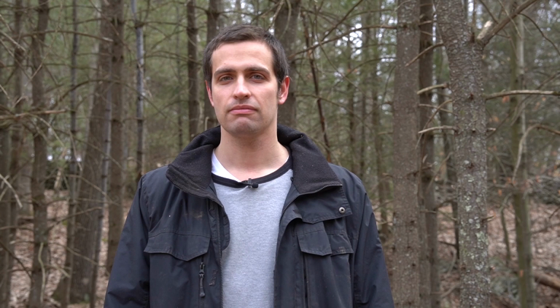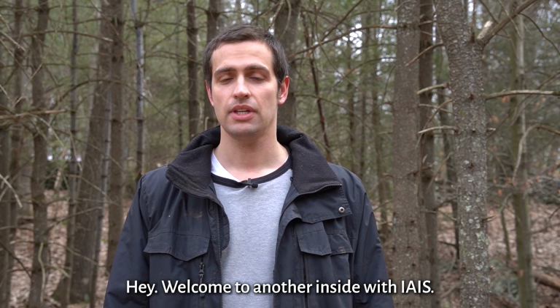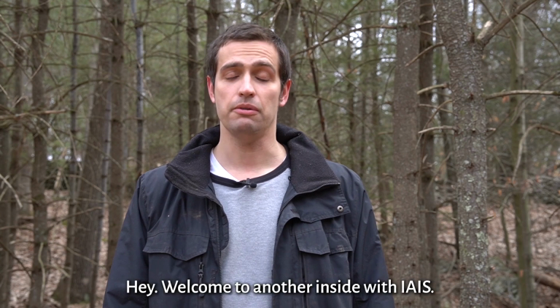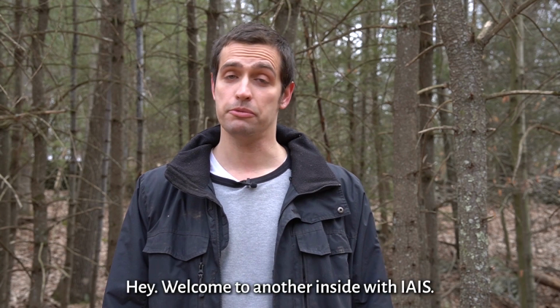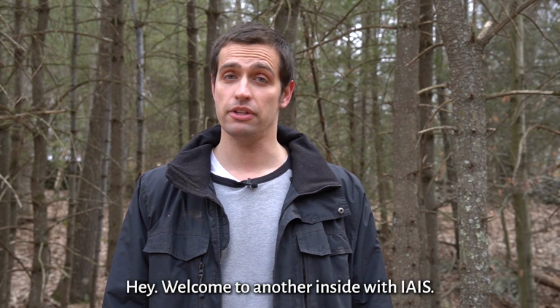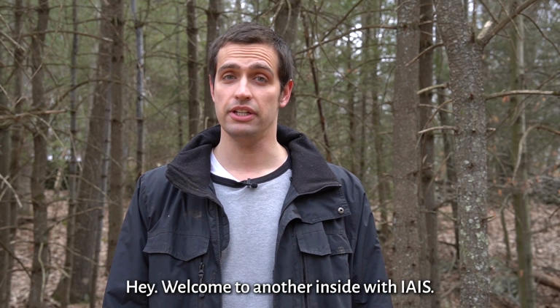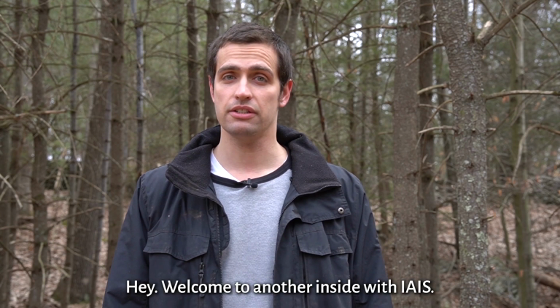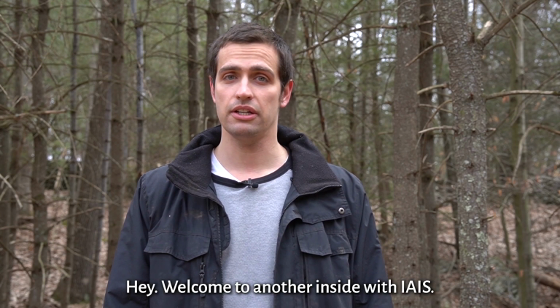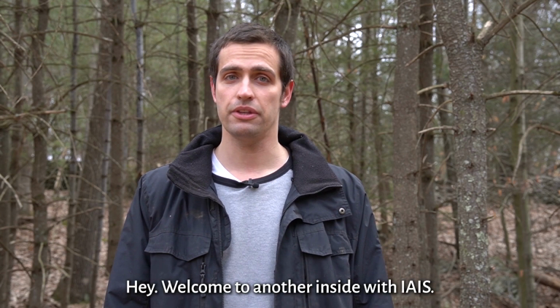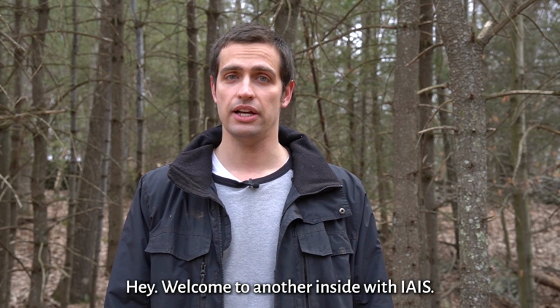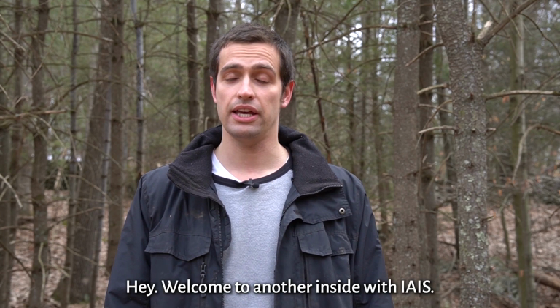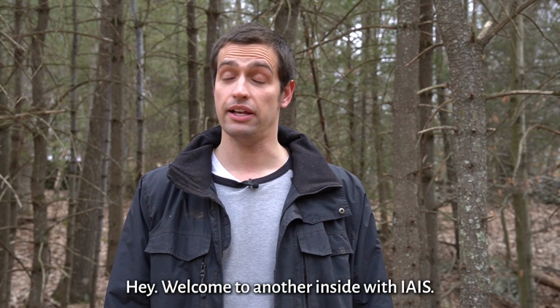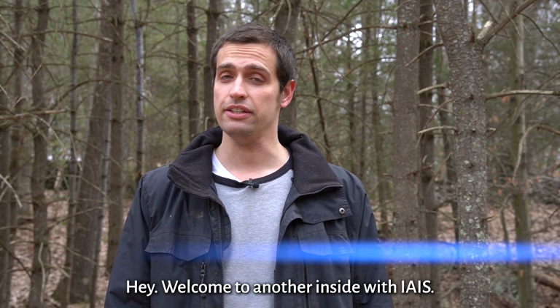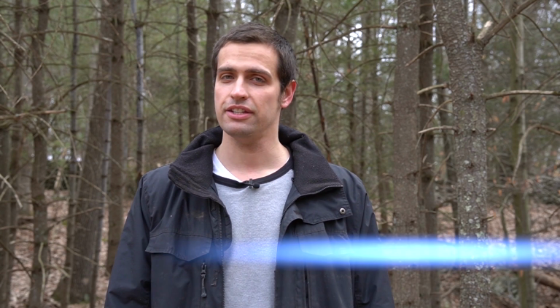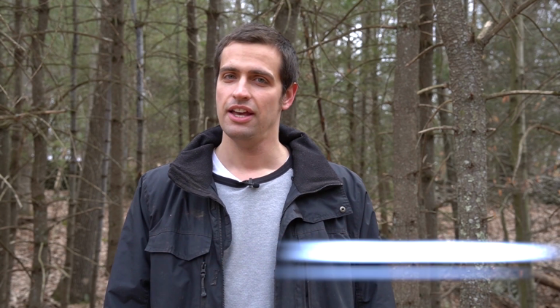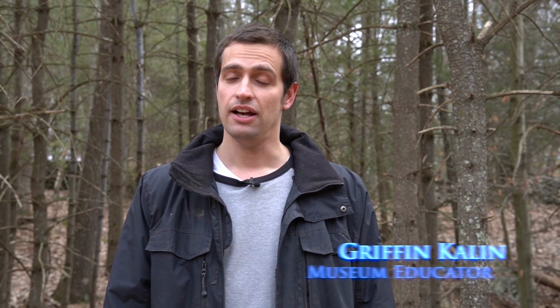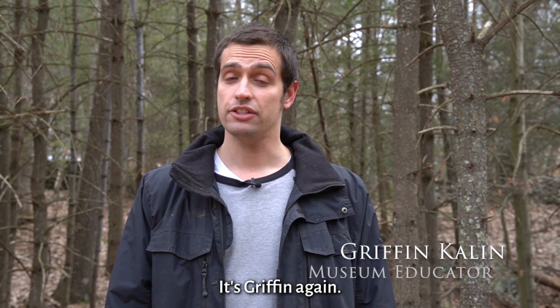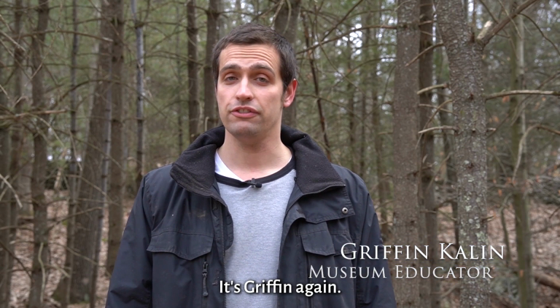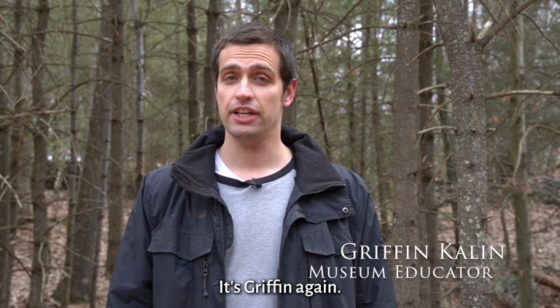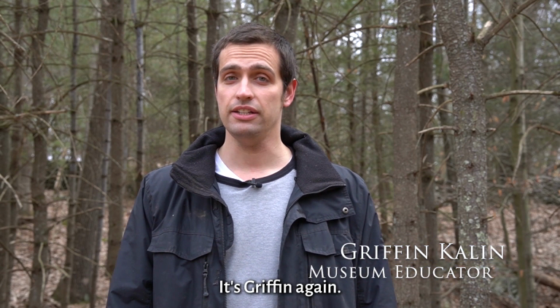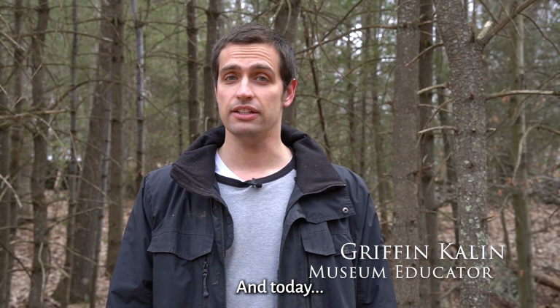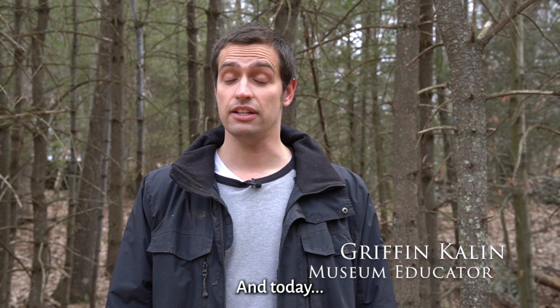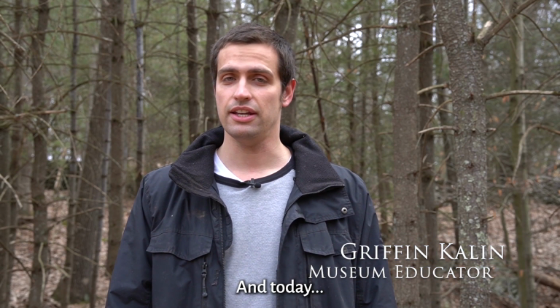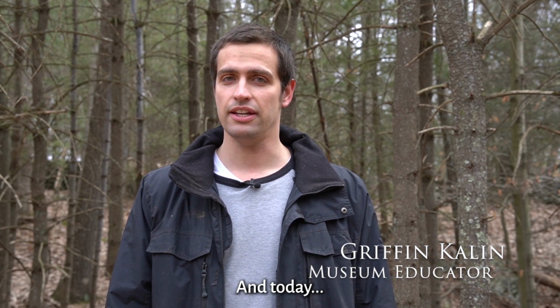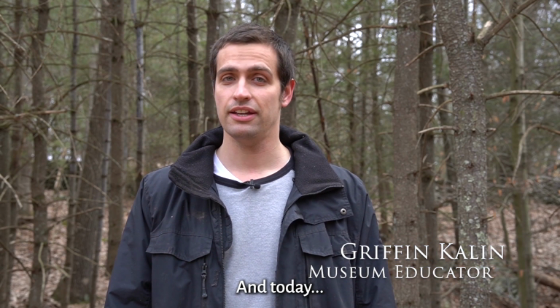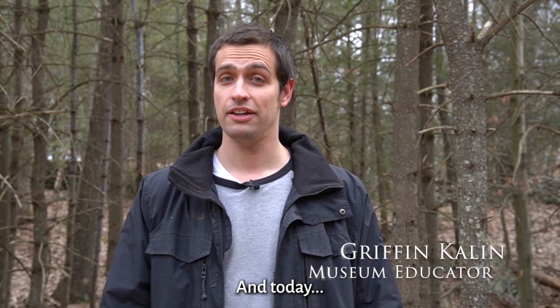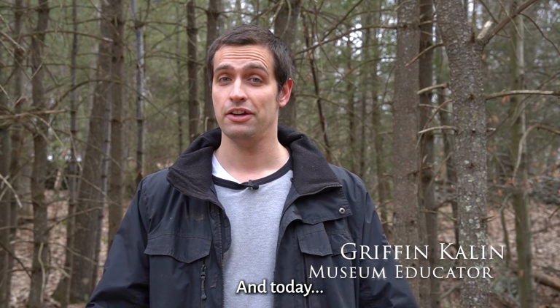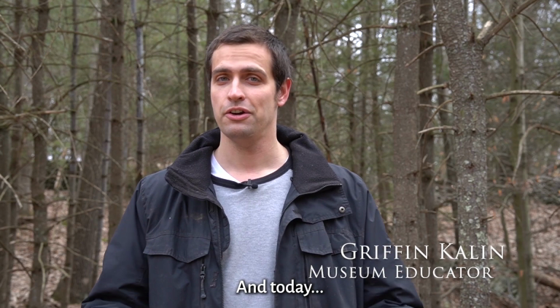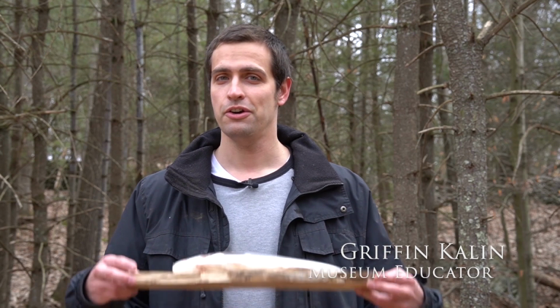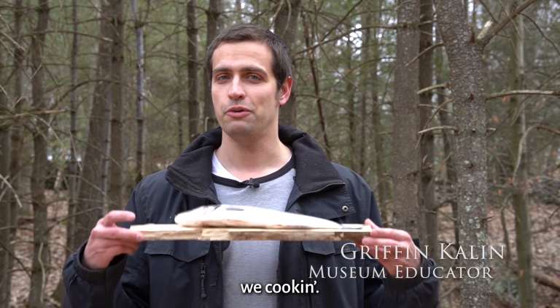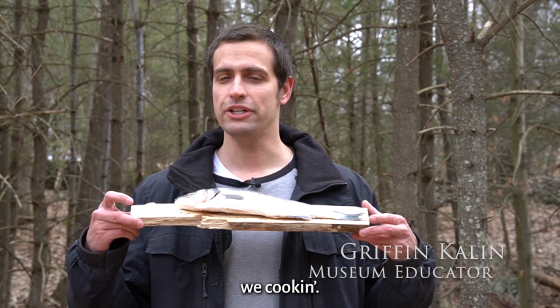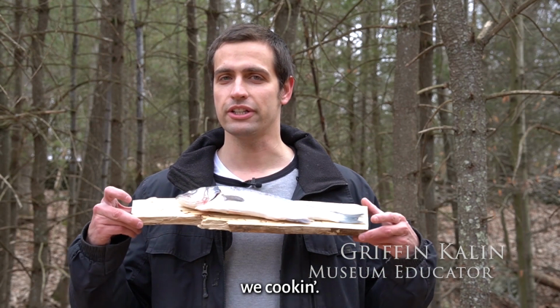Hey, welcome to another Inside with IAIS. It's Gryphon again, and today we're cooking.